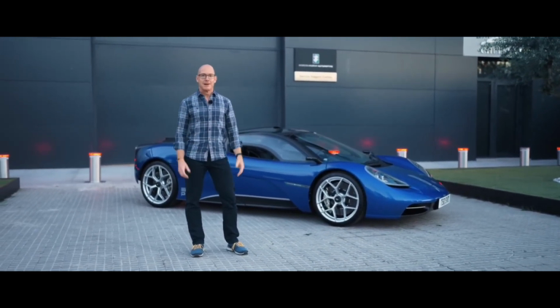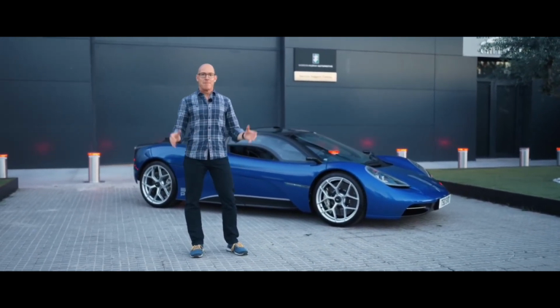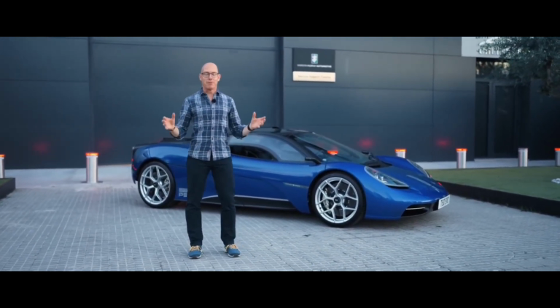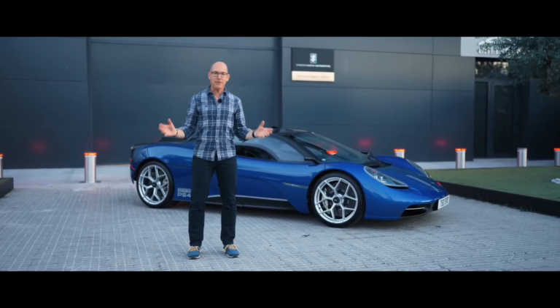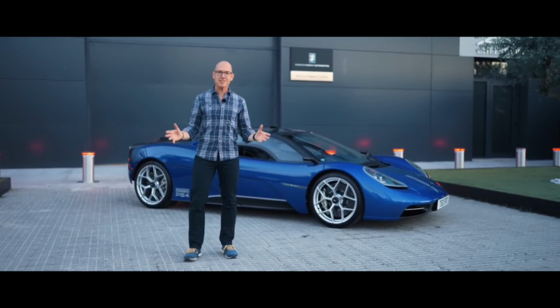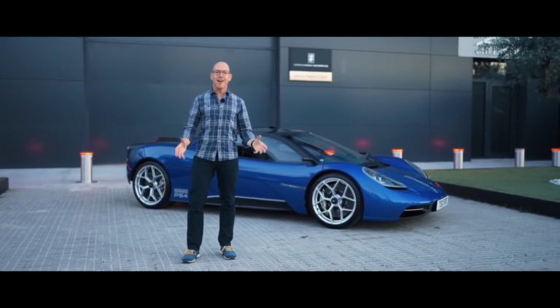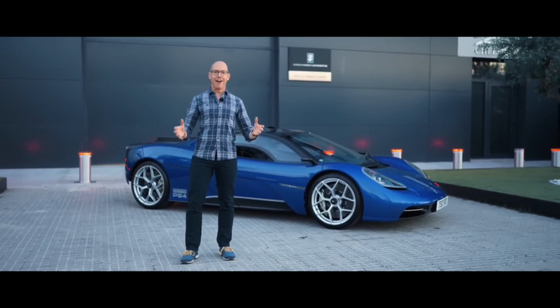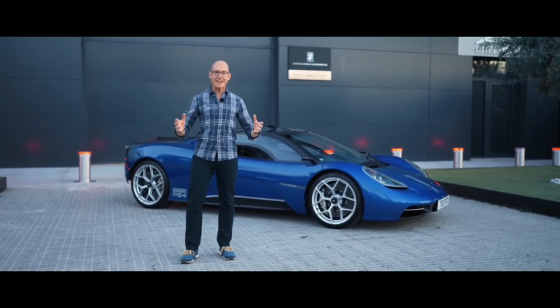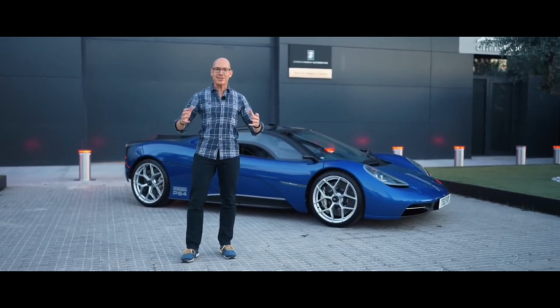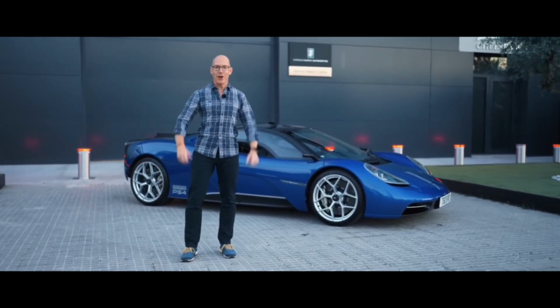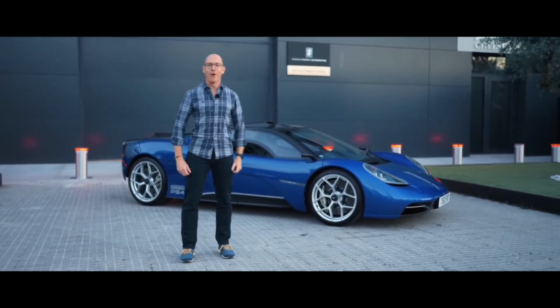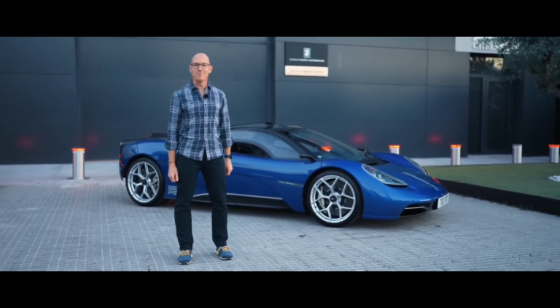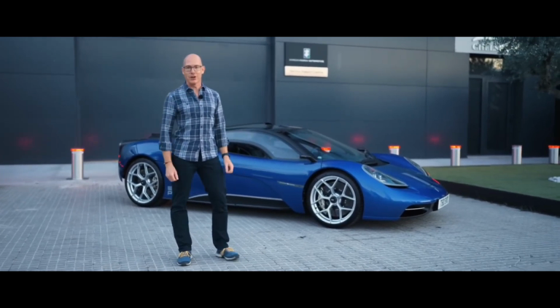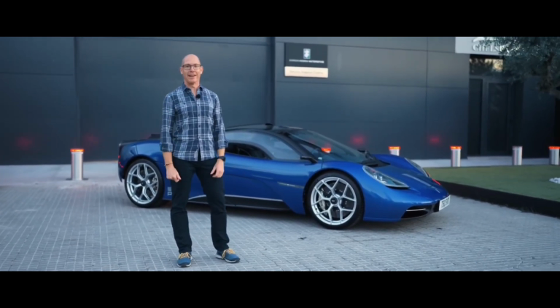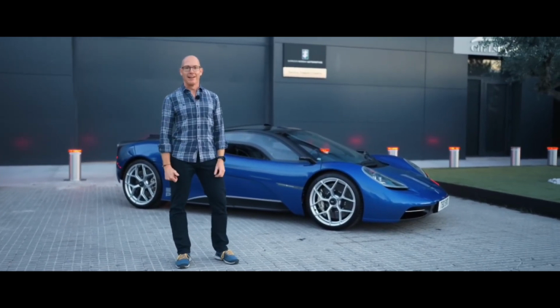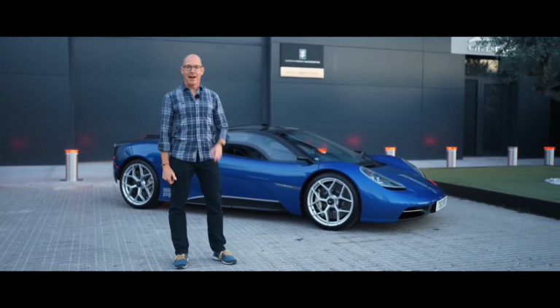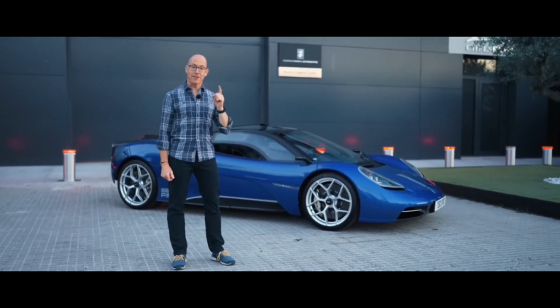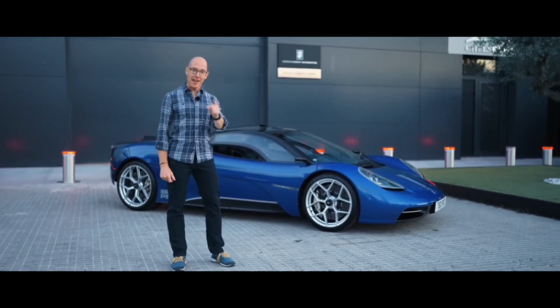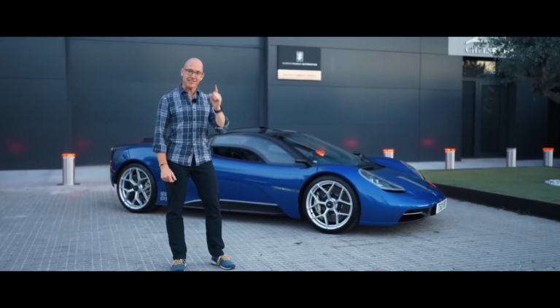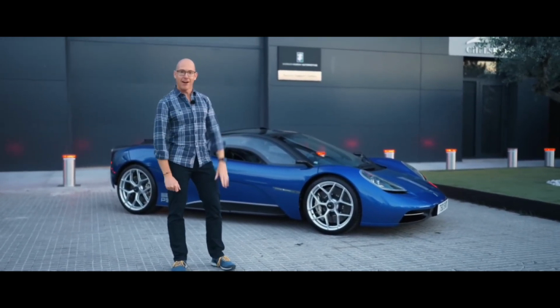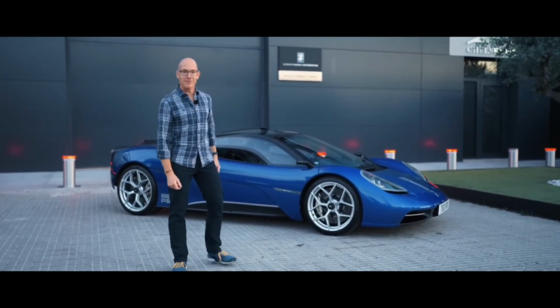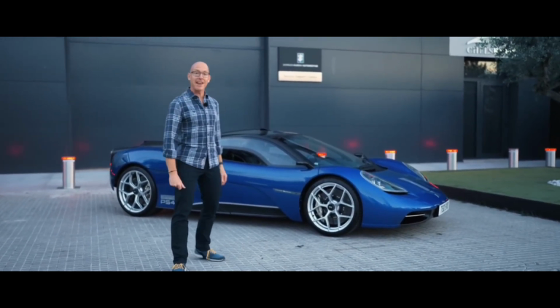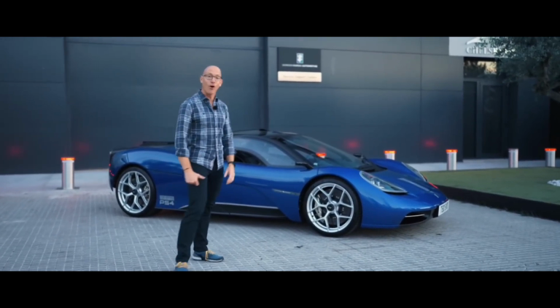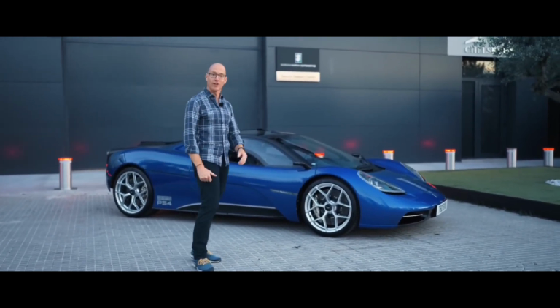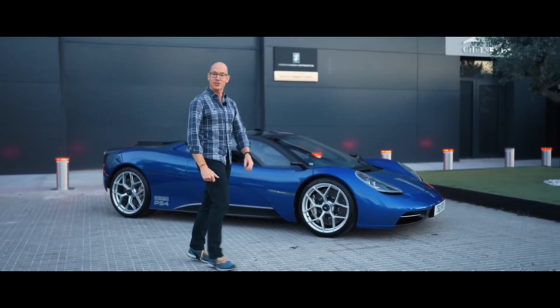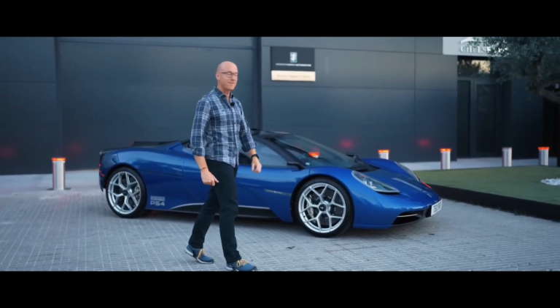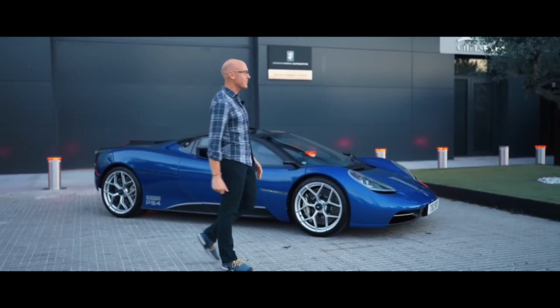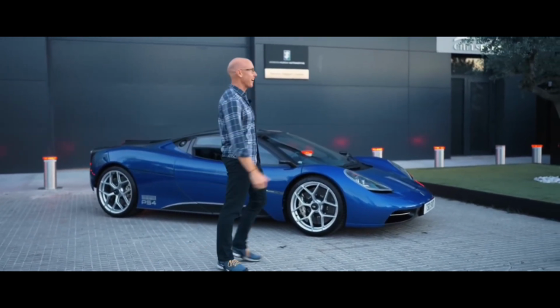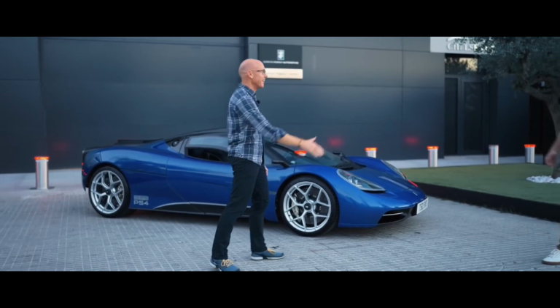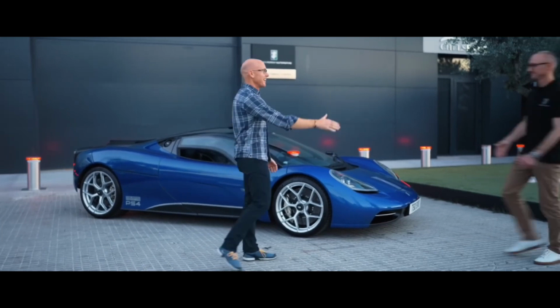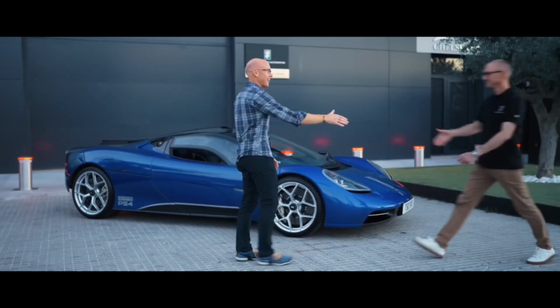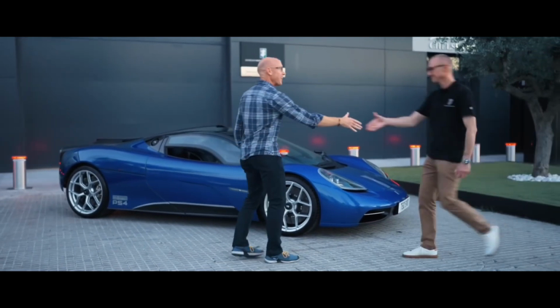But first I need to know what I'm doing. And for that, I have Nick Hoyle, the Chief Engineer. Hello Nick.